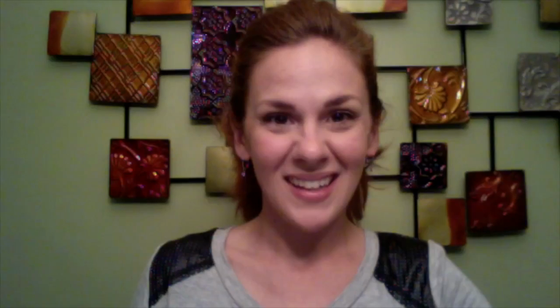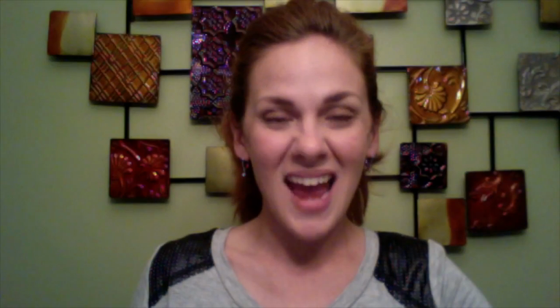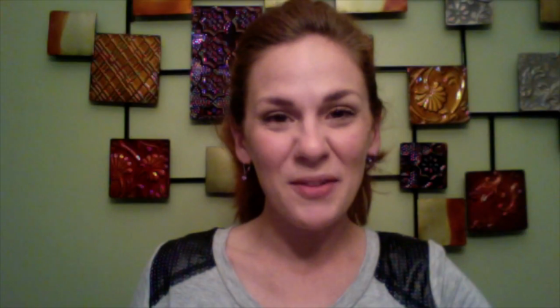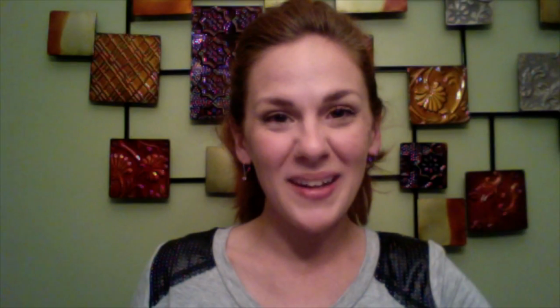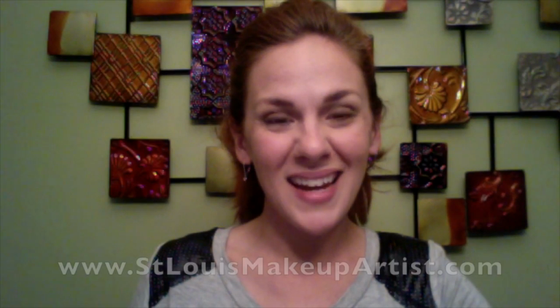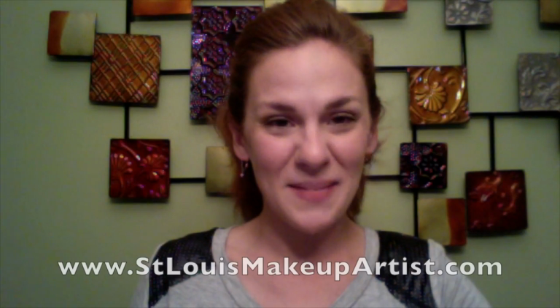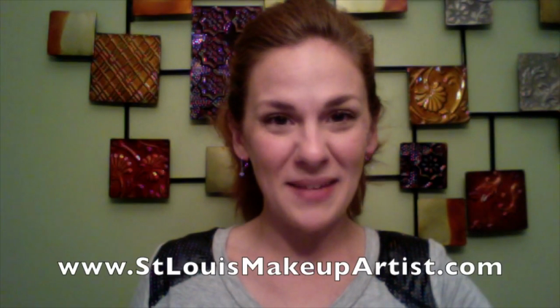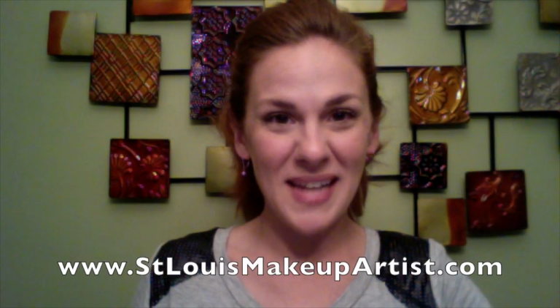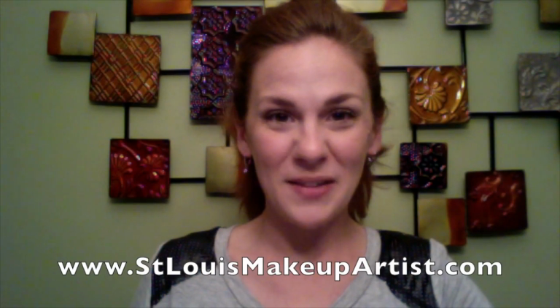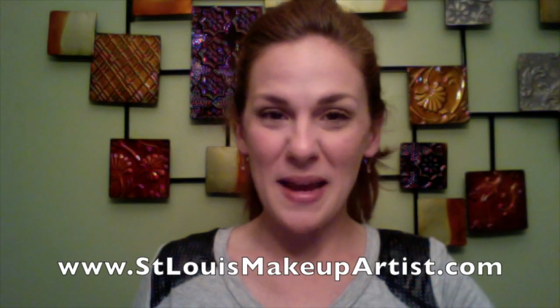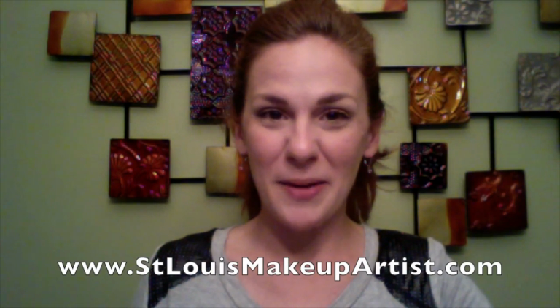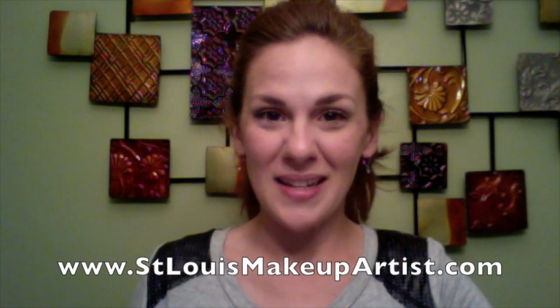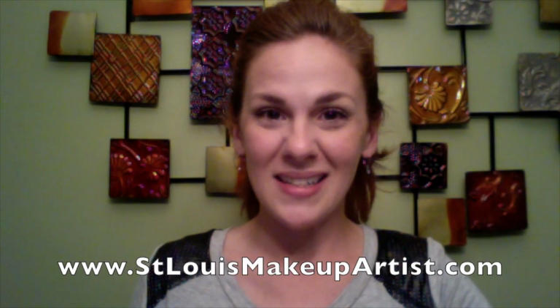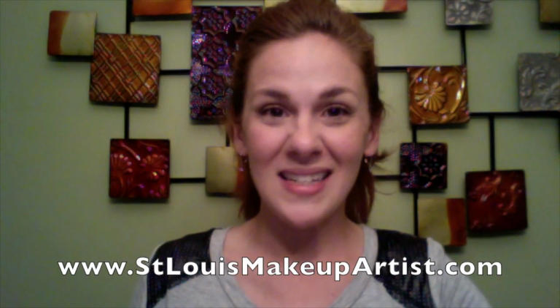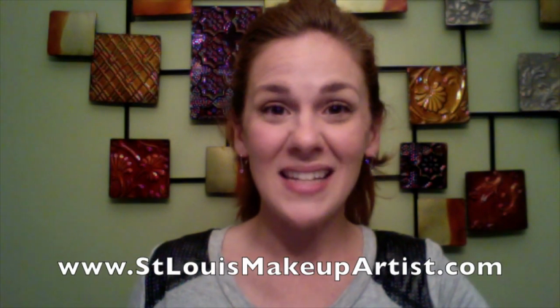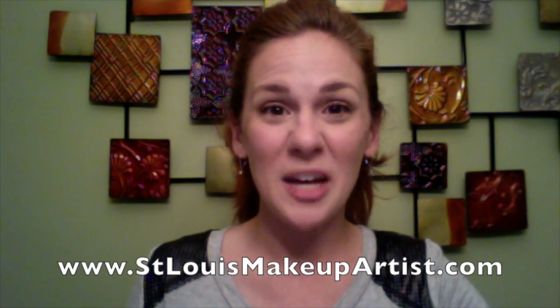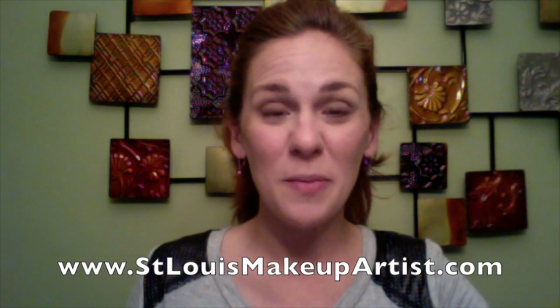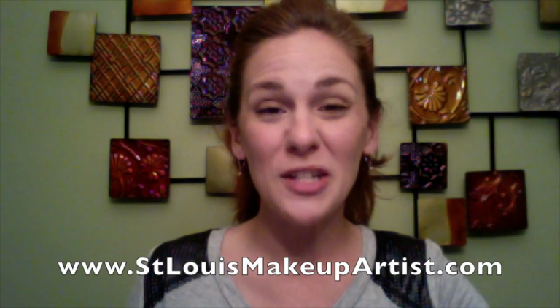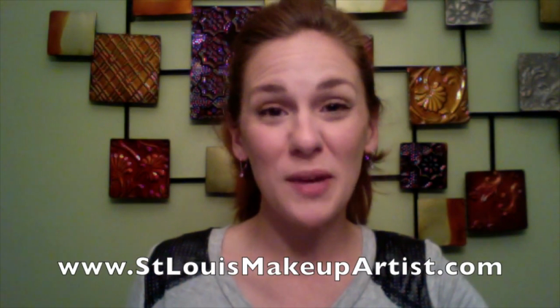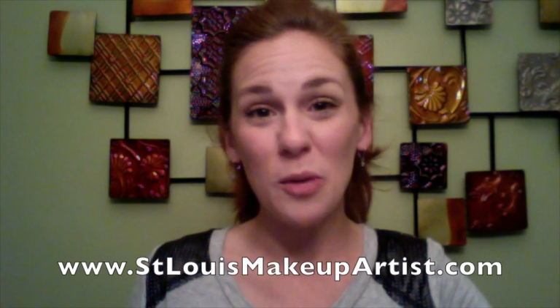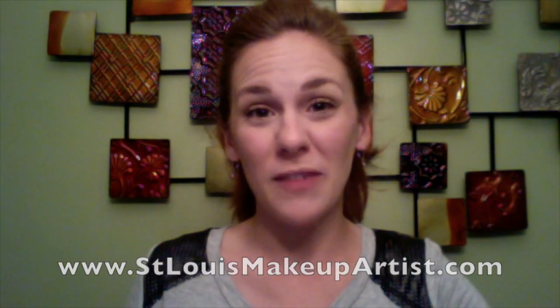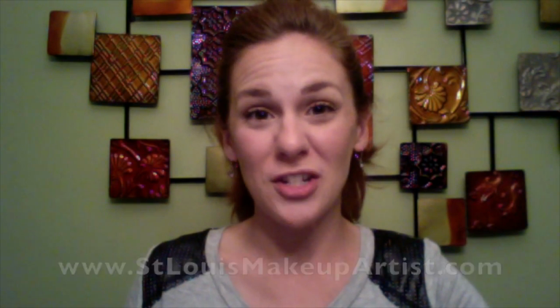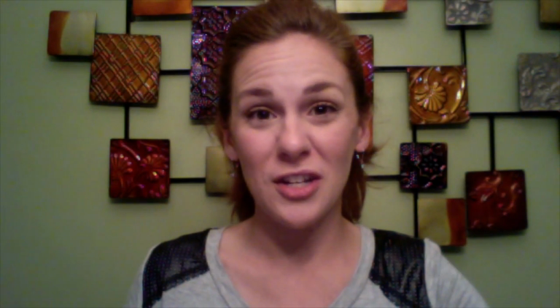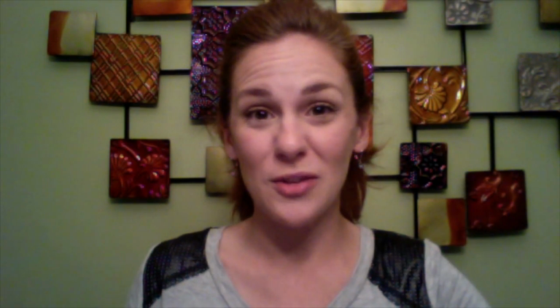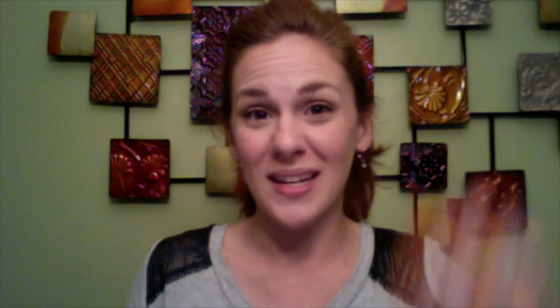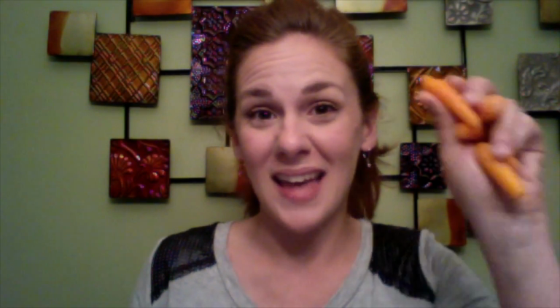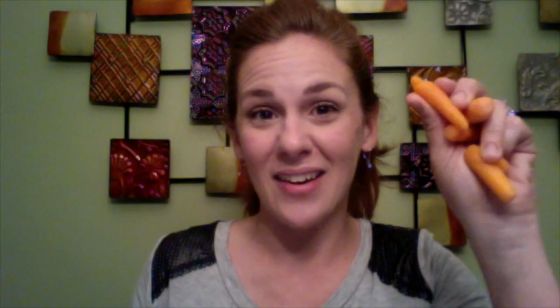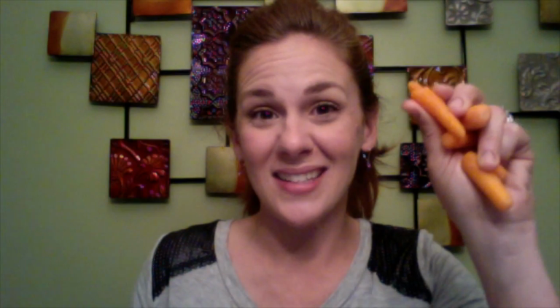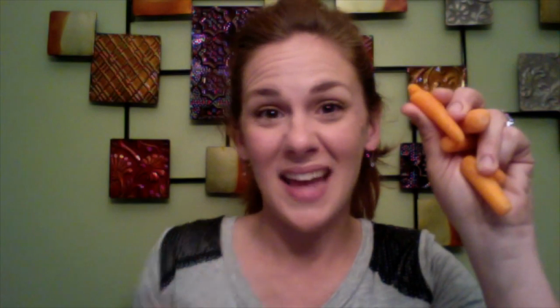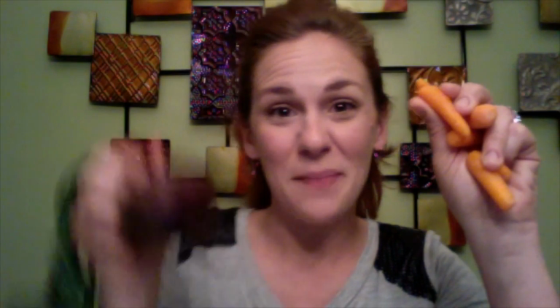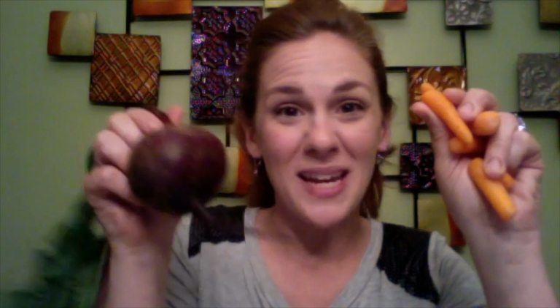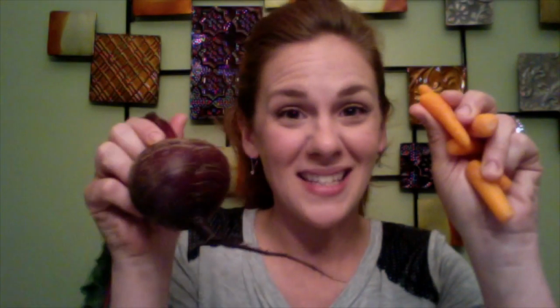Hey everyone, it's Amanda with St. Louis Makeup Artist. Today's tip is wrinkle prevention using carrots and beets.